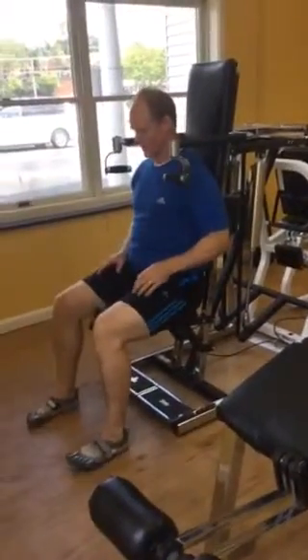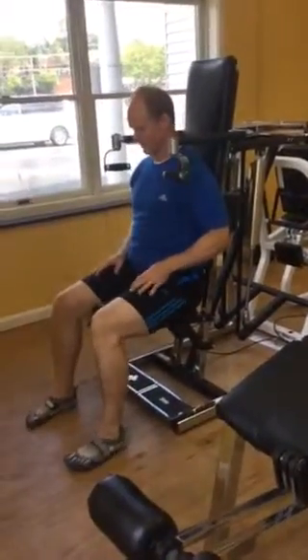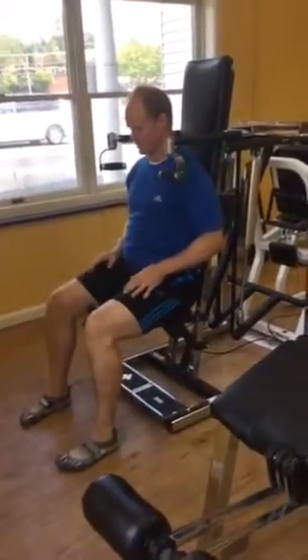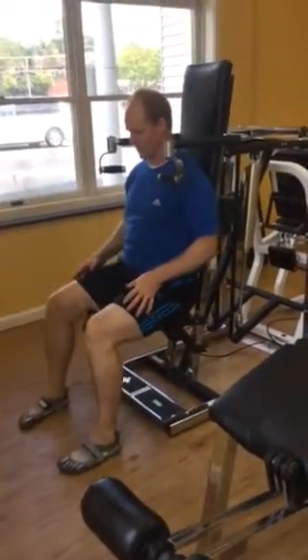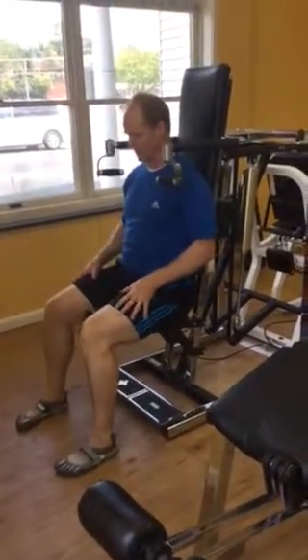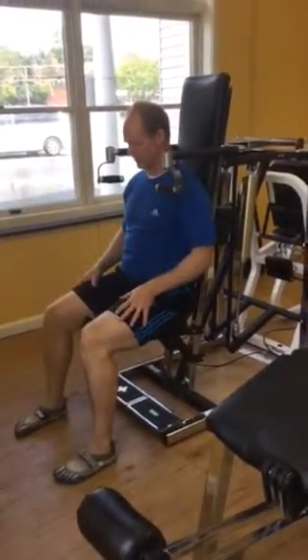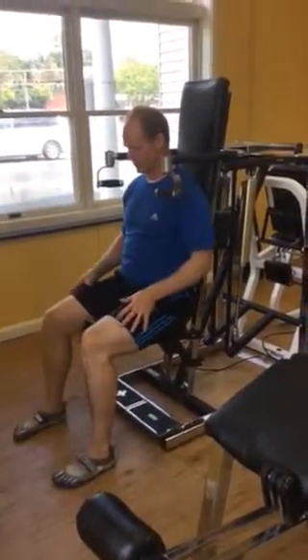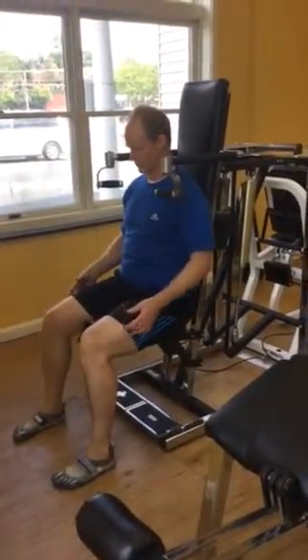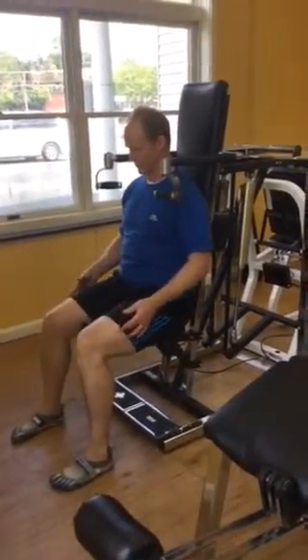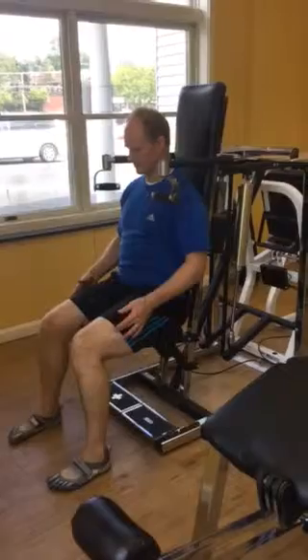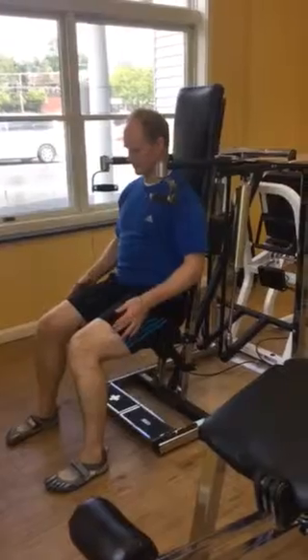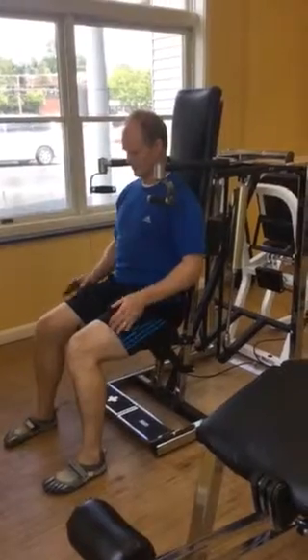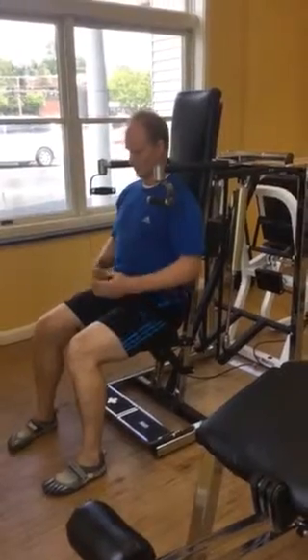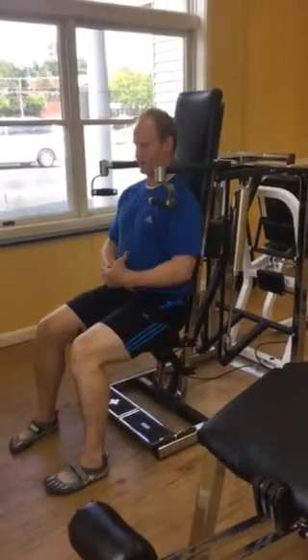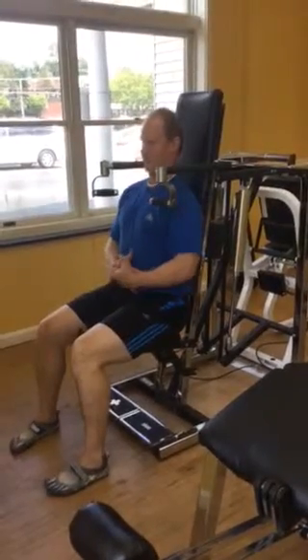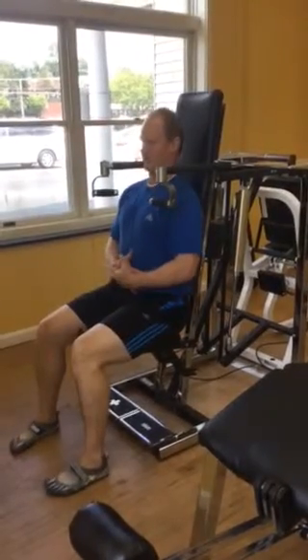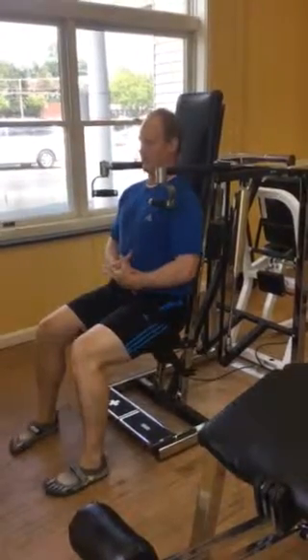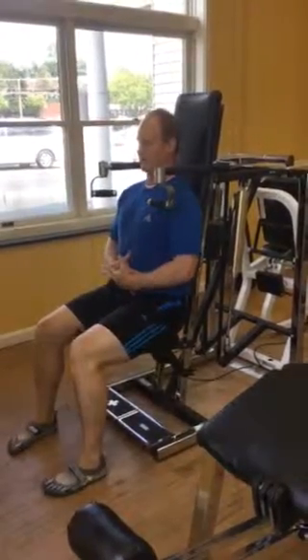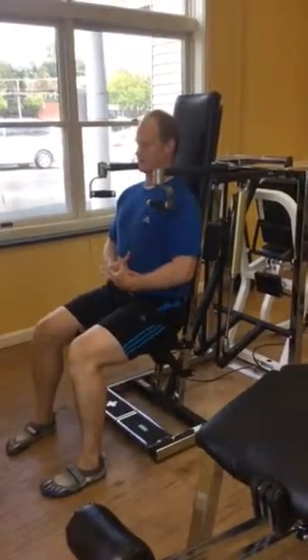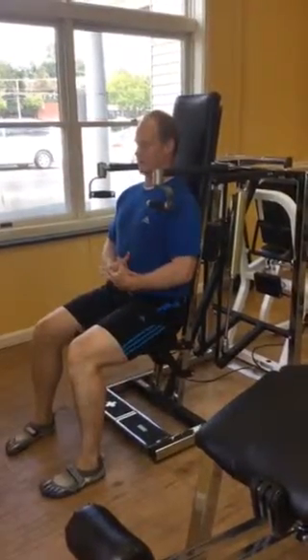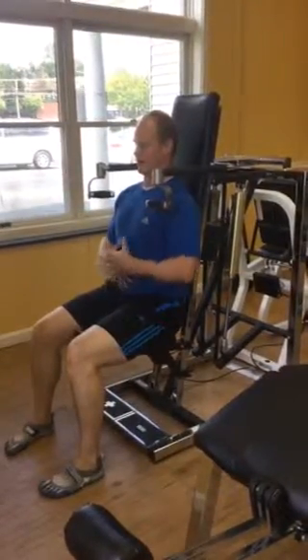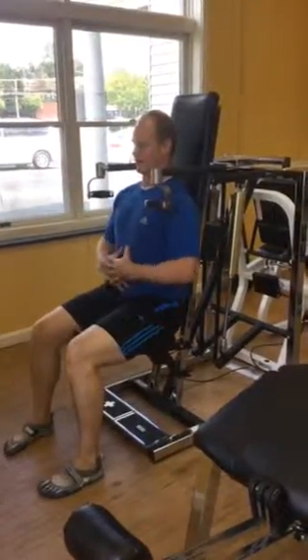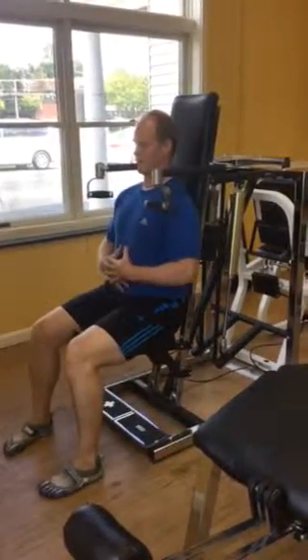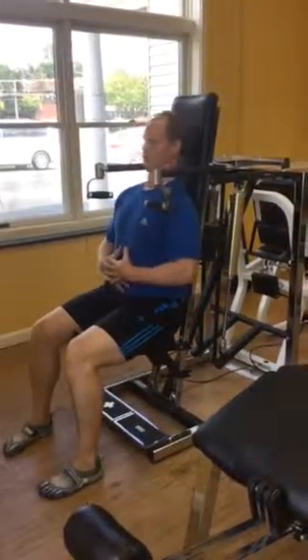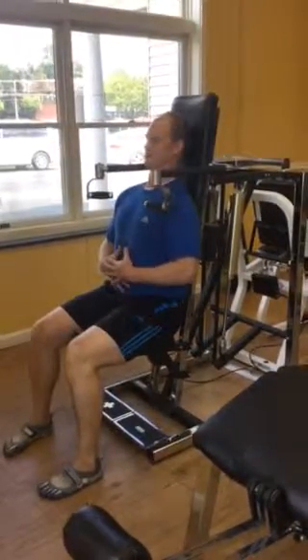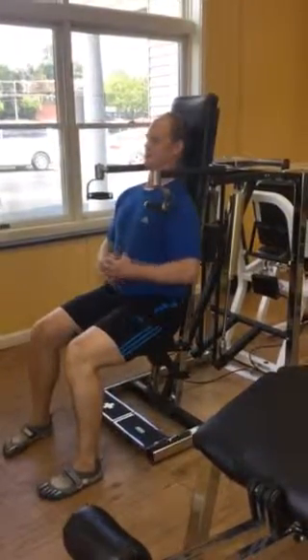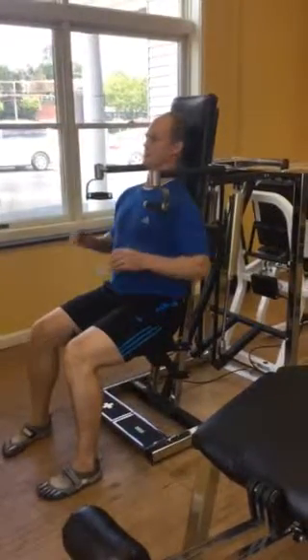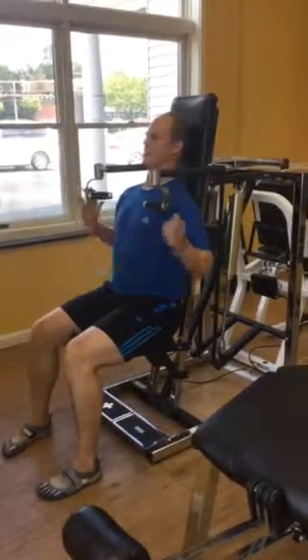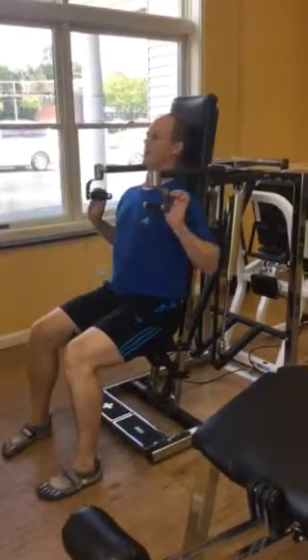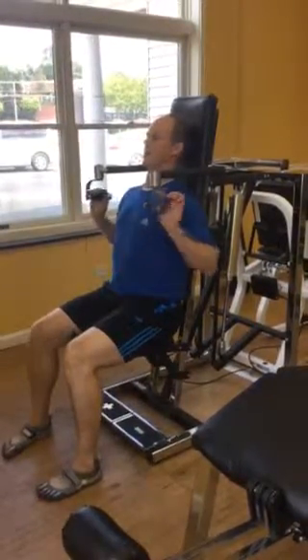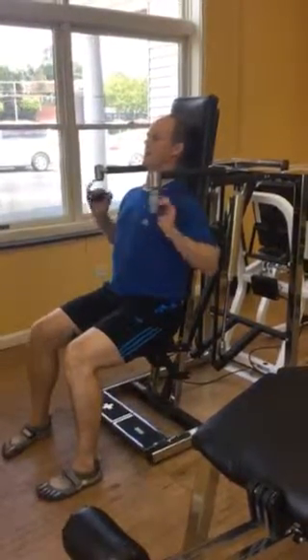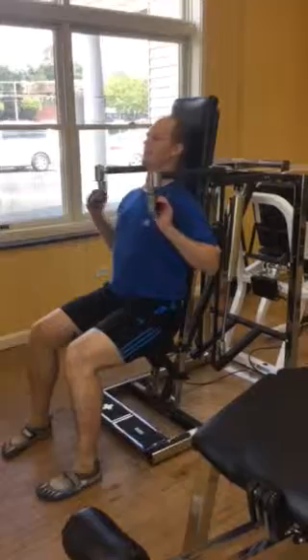Feet straight ahead, feet shoulder width apart, squeeze your knees together, draw your navel to your spine, pull the ribs down, tuck your chin back, head back on the headrest.